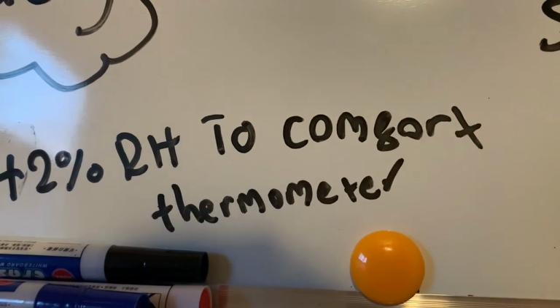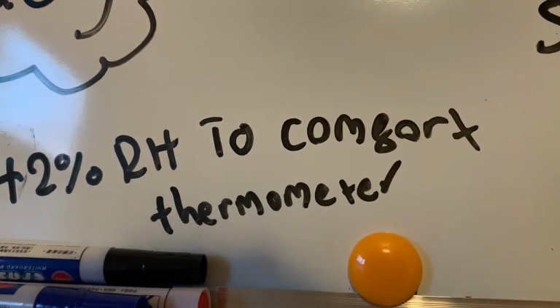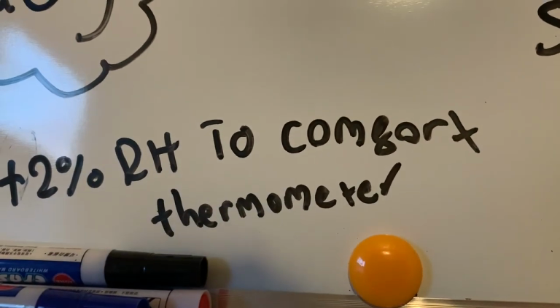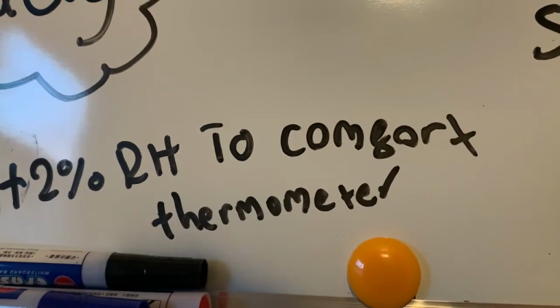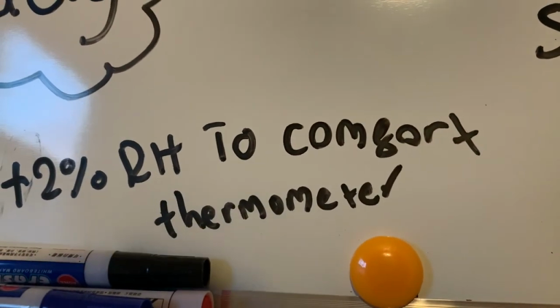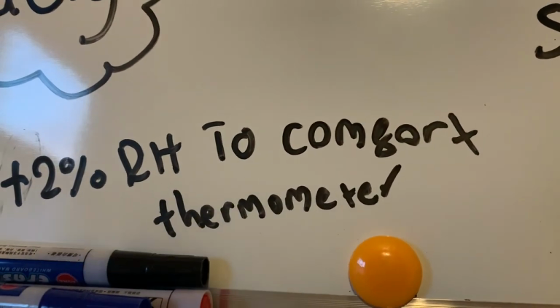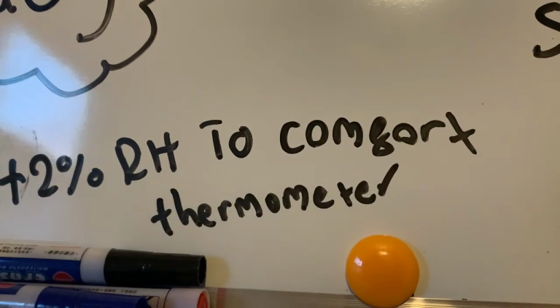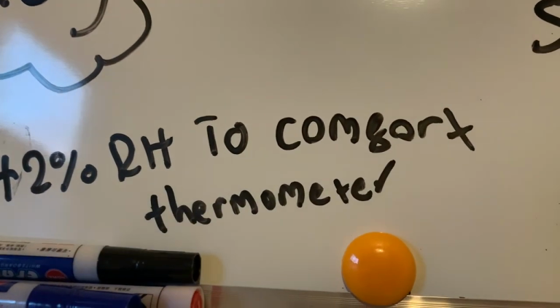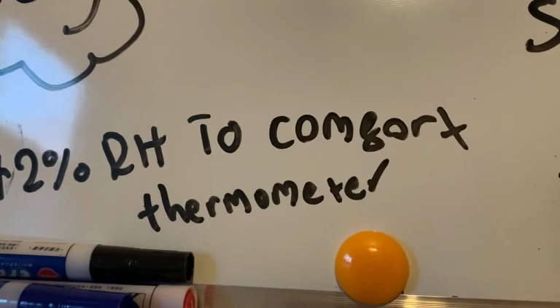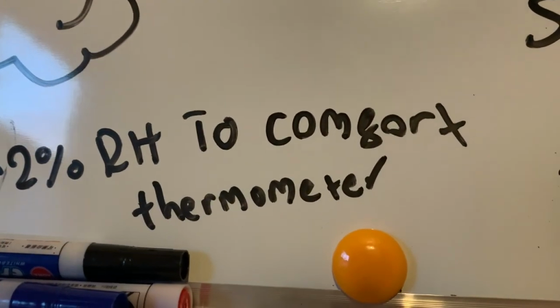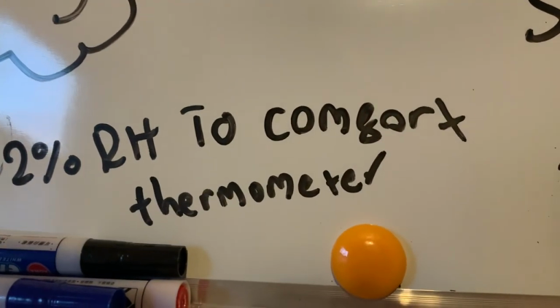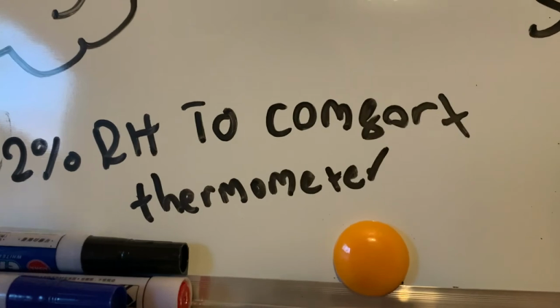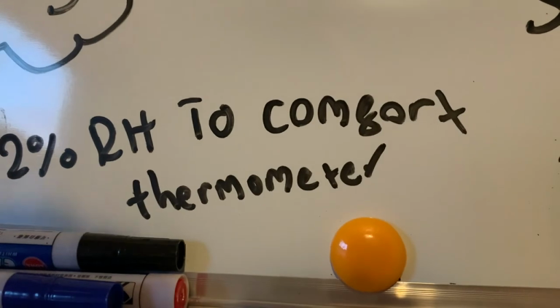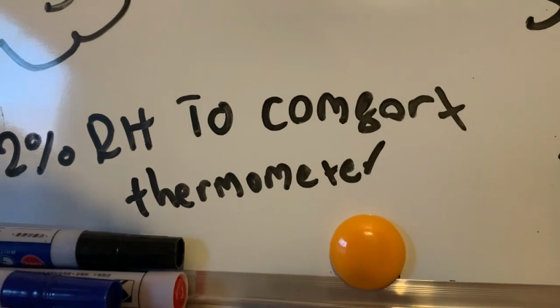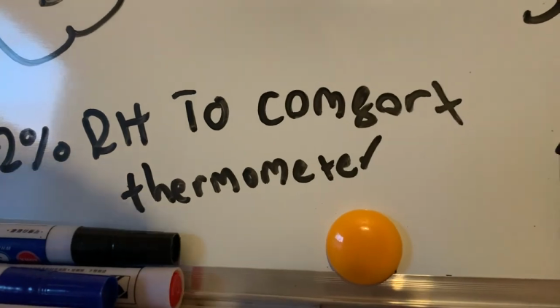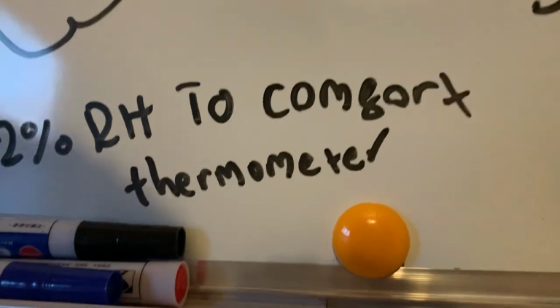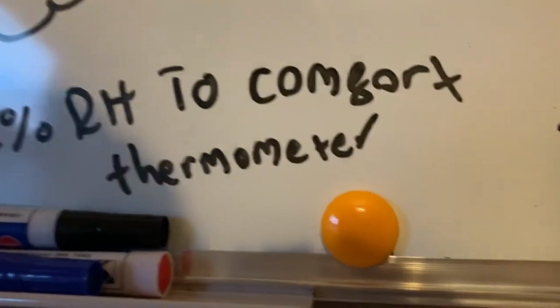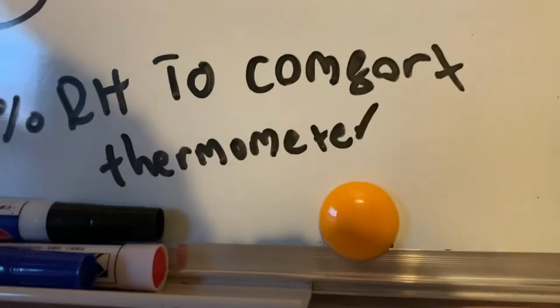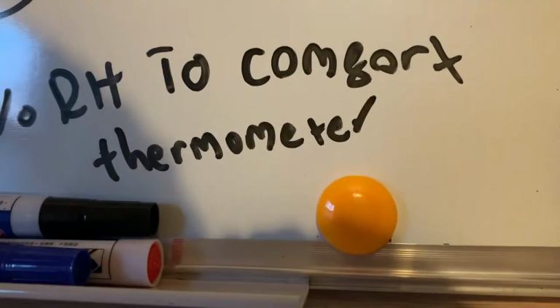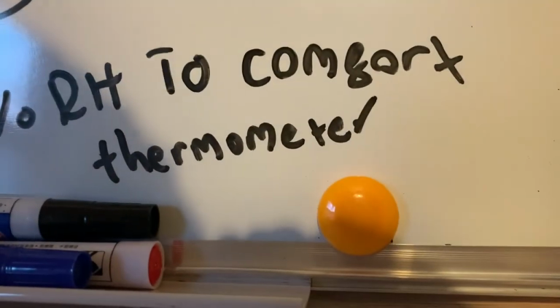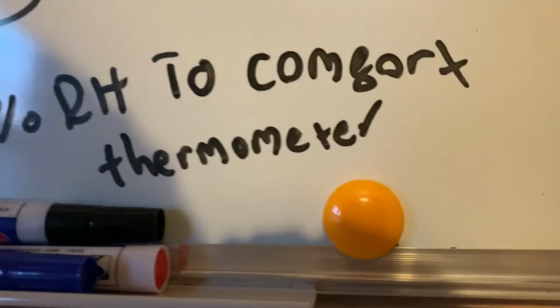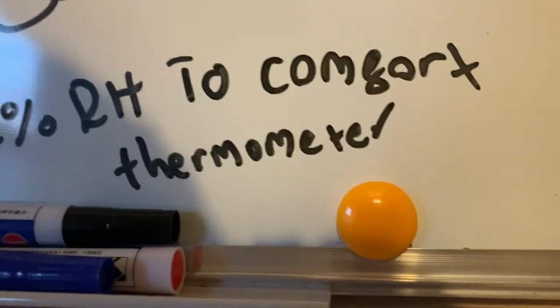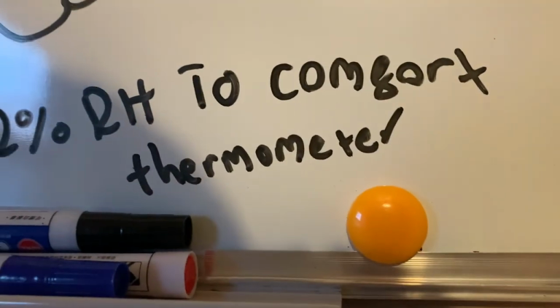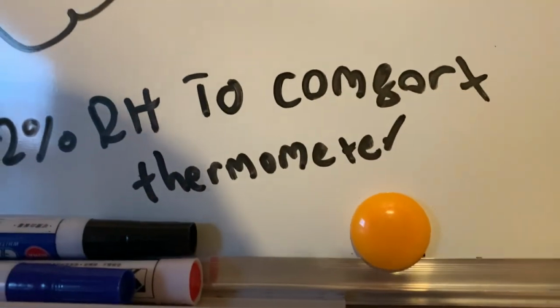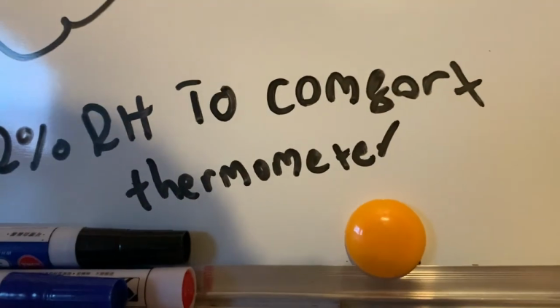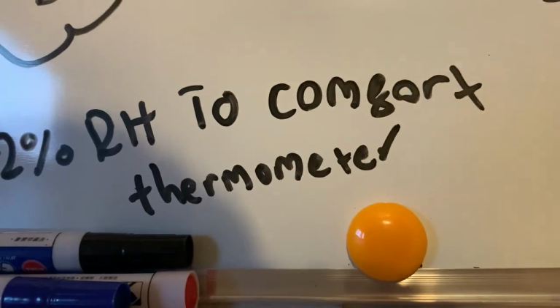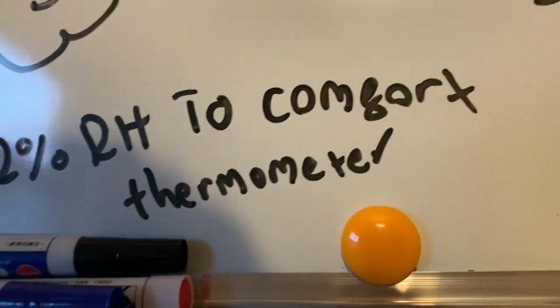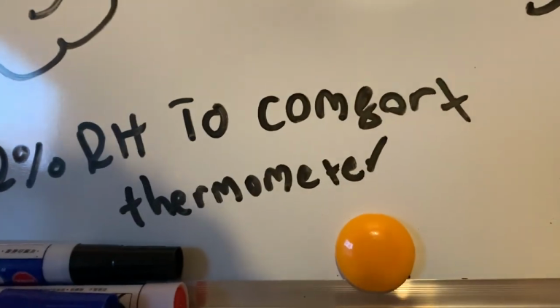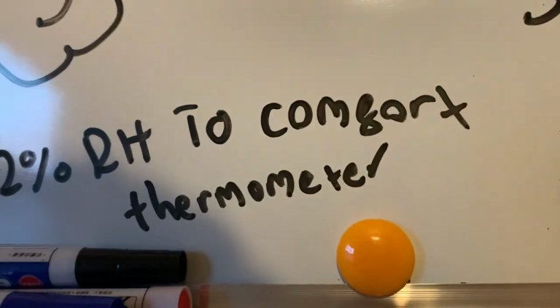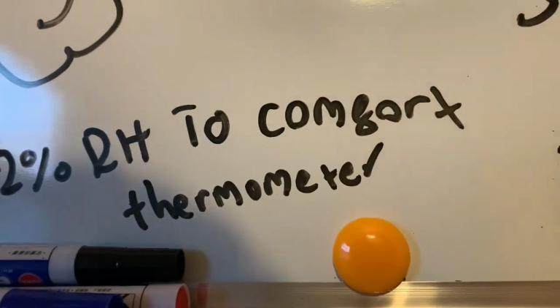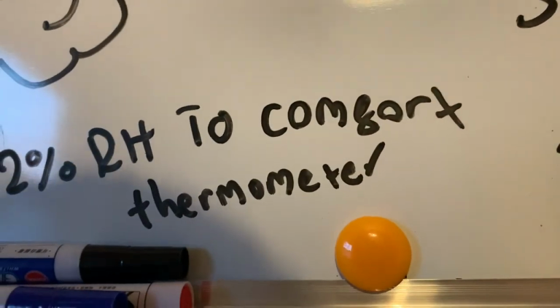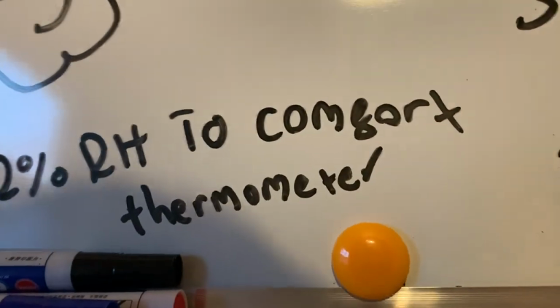My salt was quite watery, so I actually don't get how it managed to get up there still.